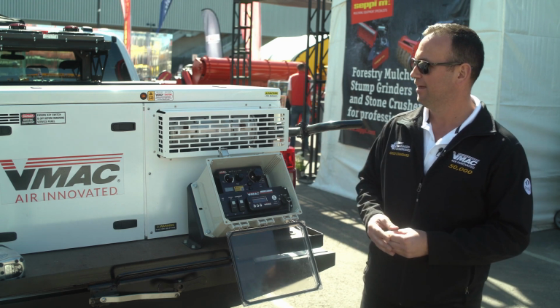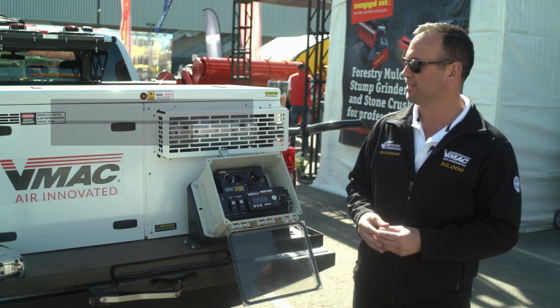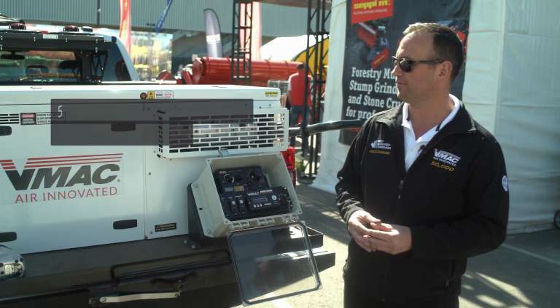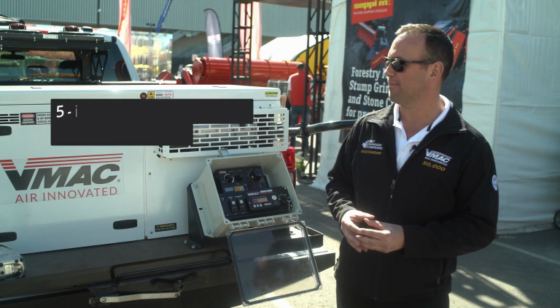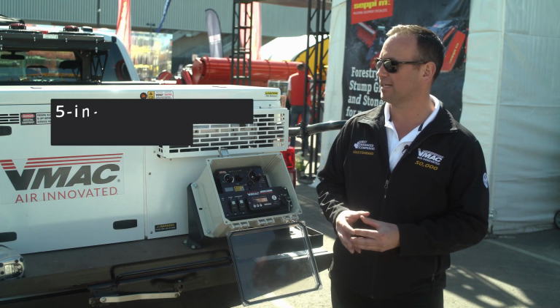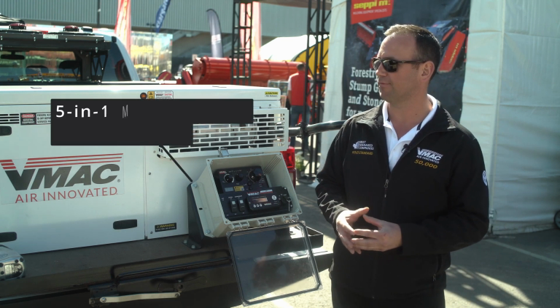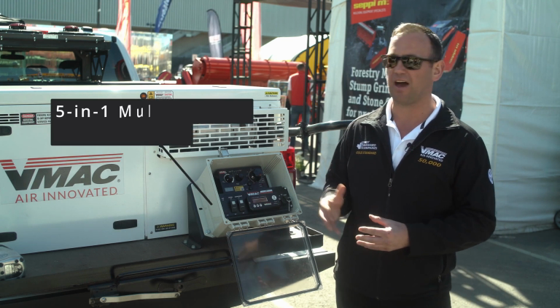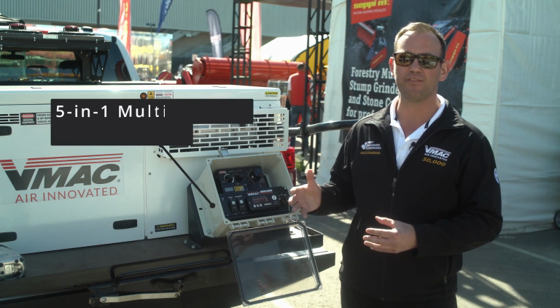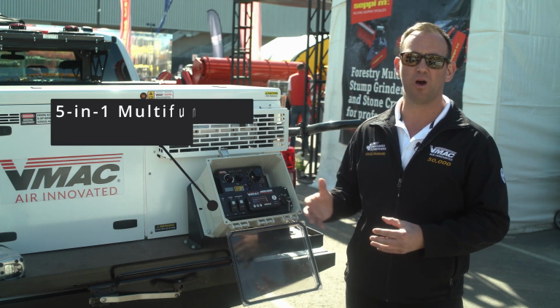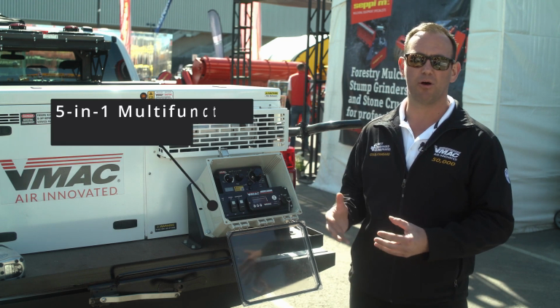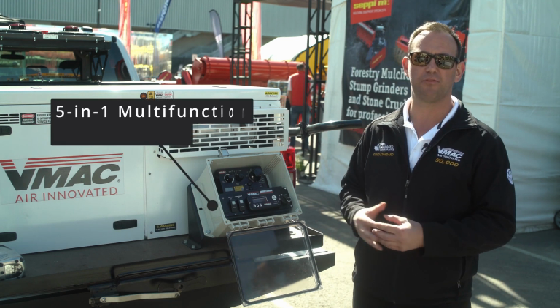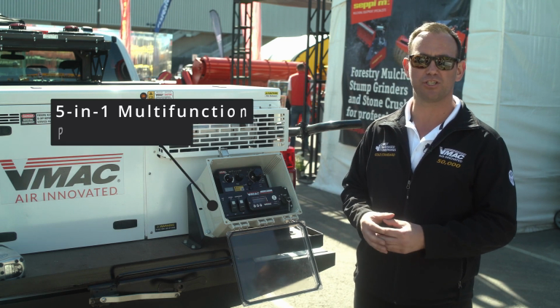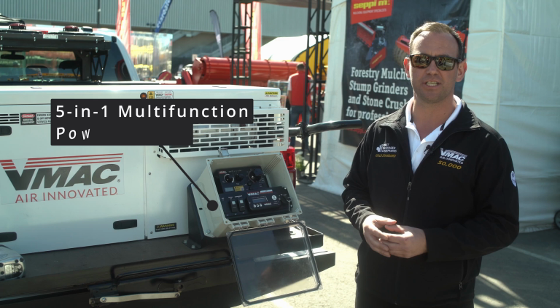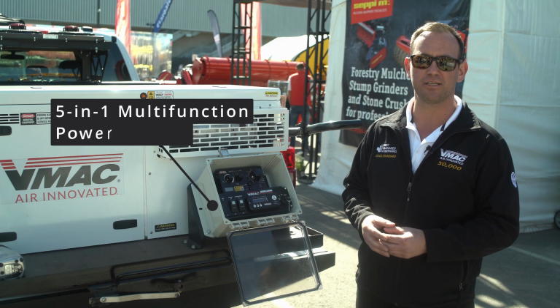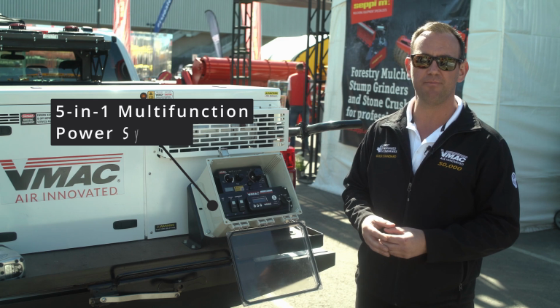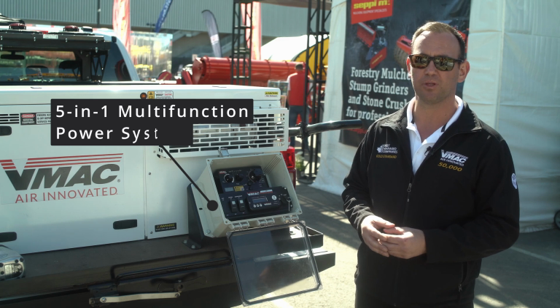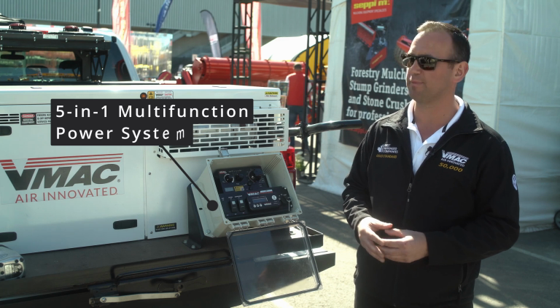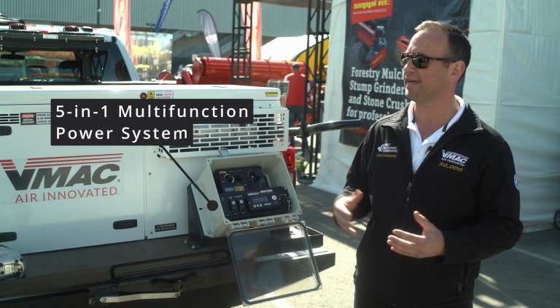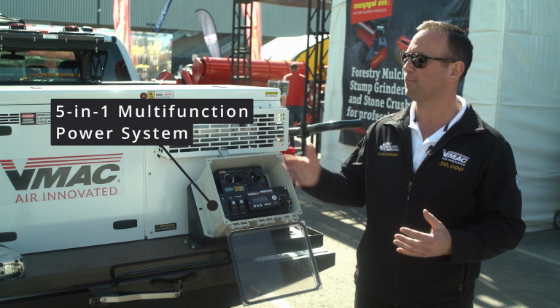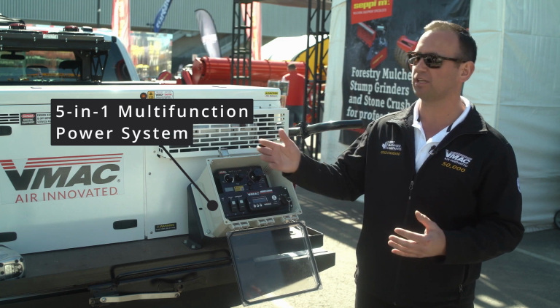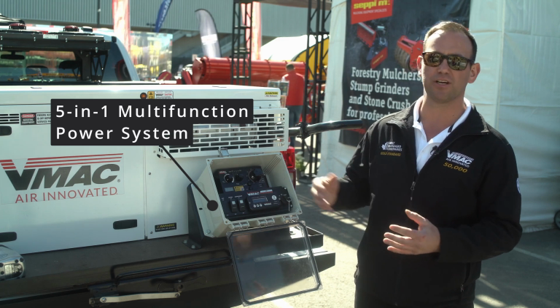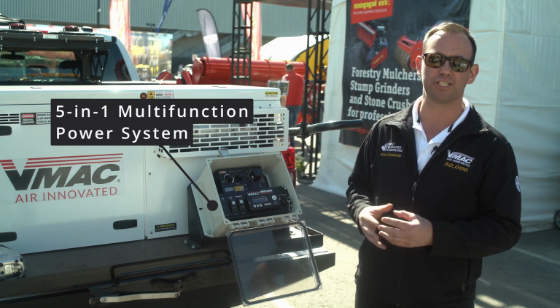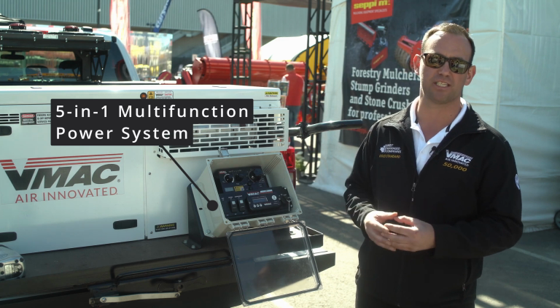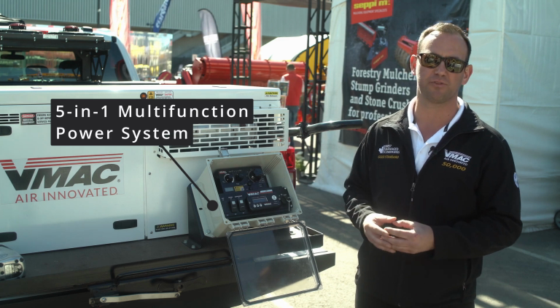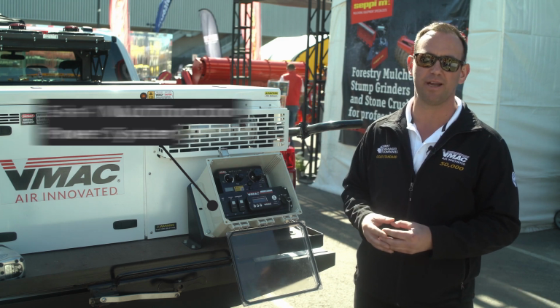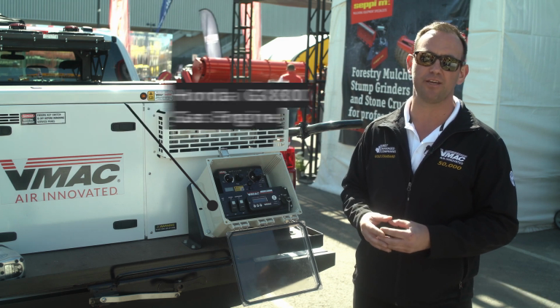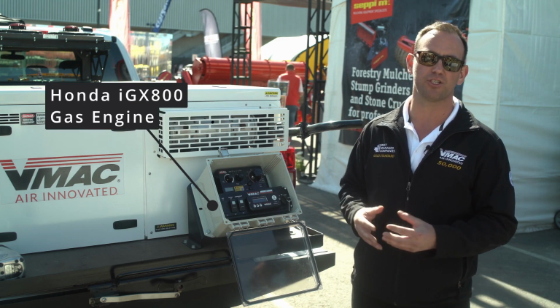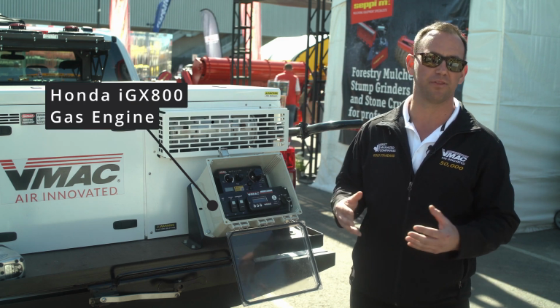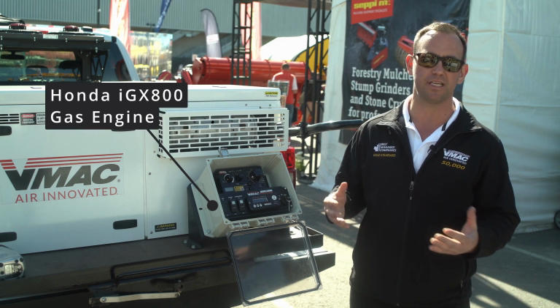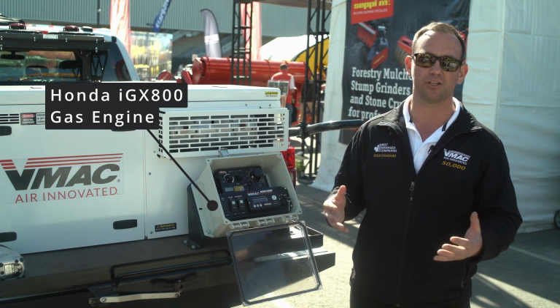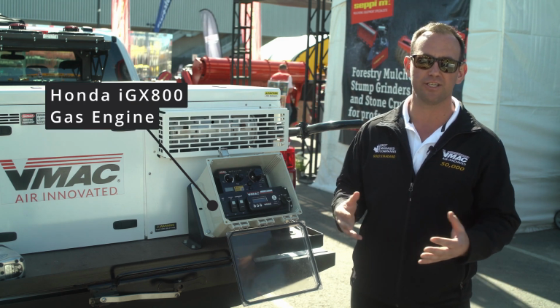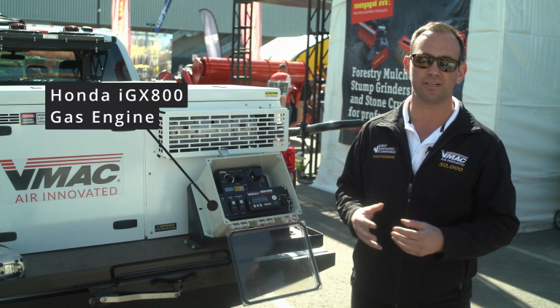This is VMAC's five-in-one multi-function system. We've been making multi-function systems for many years with the diesel engine.